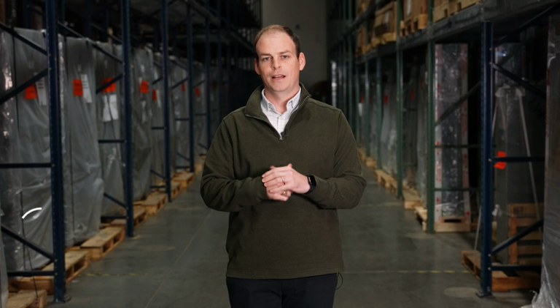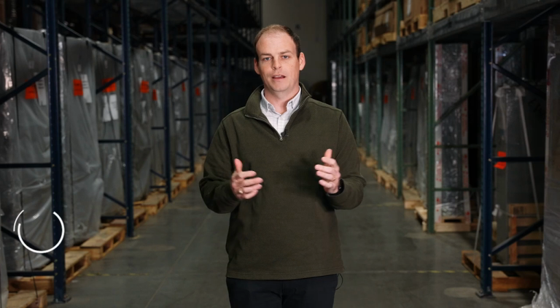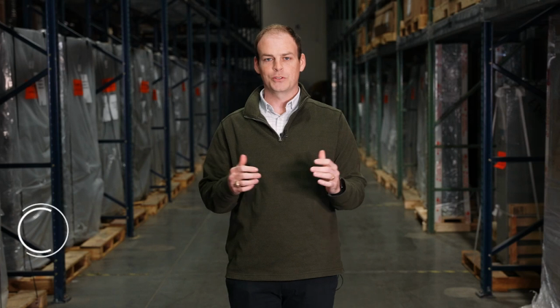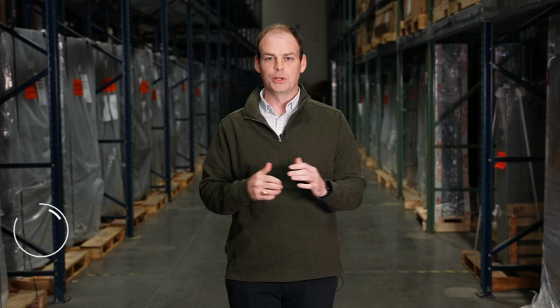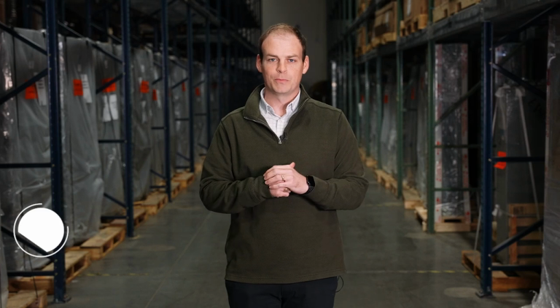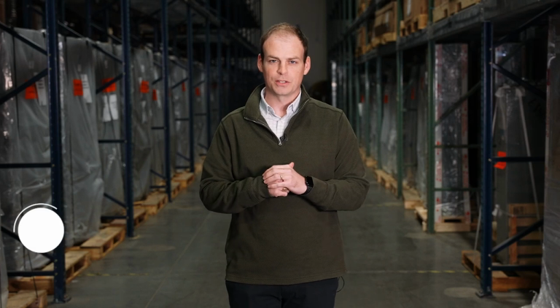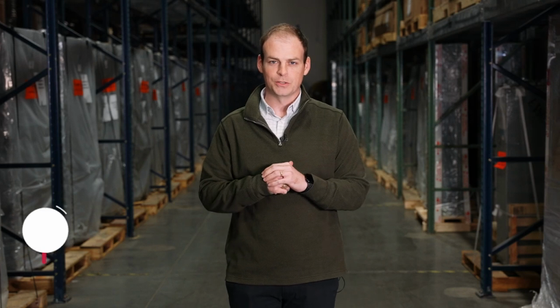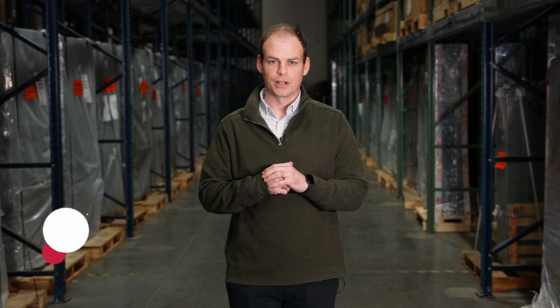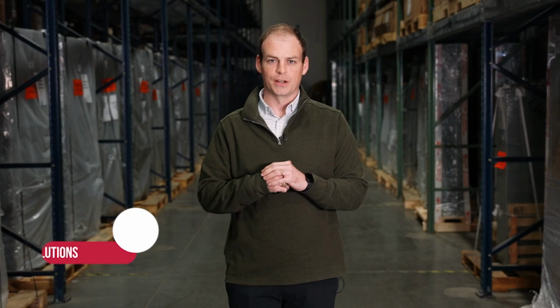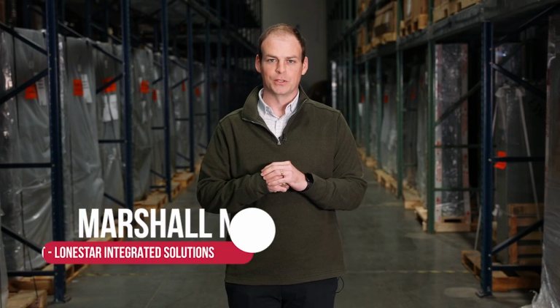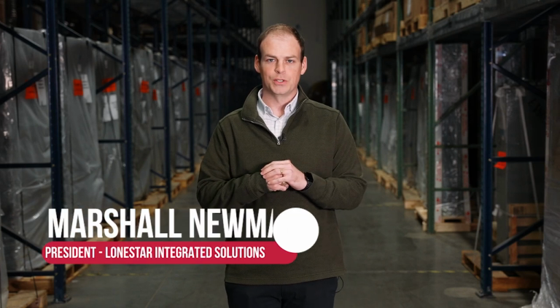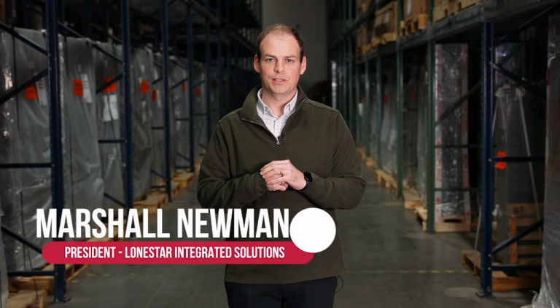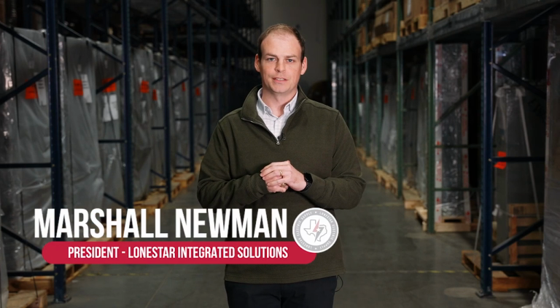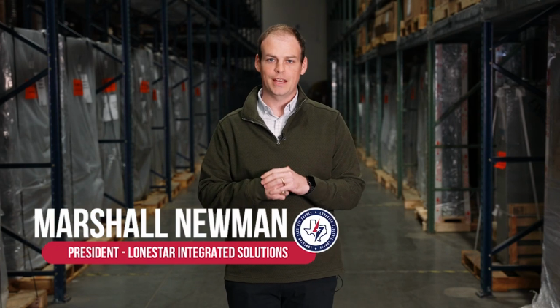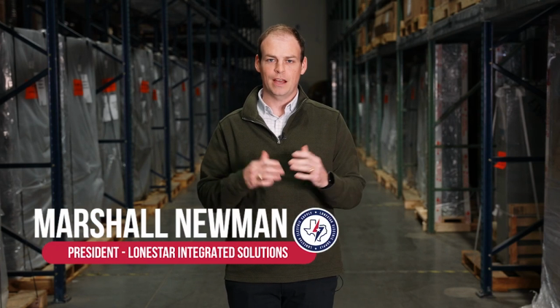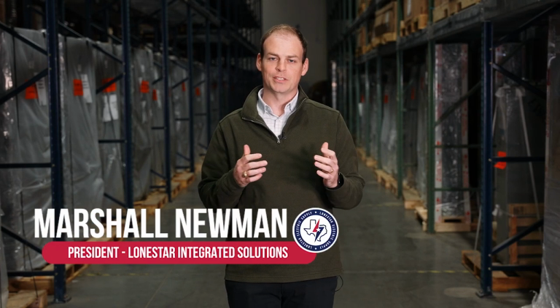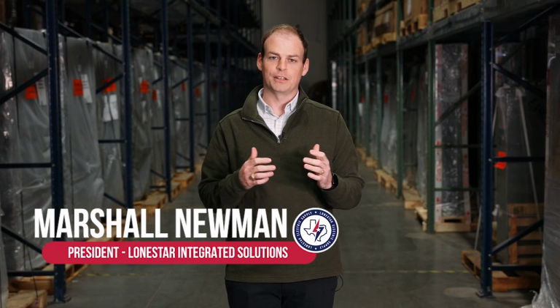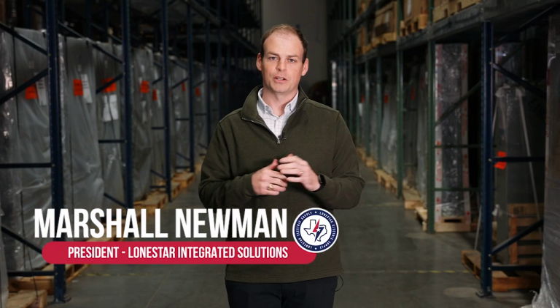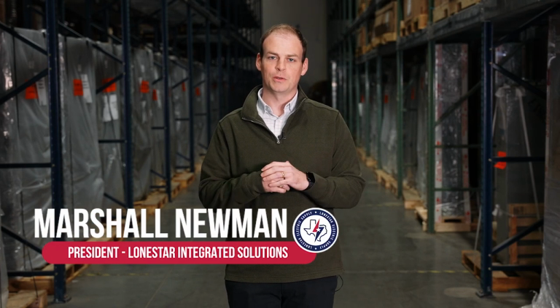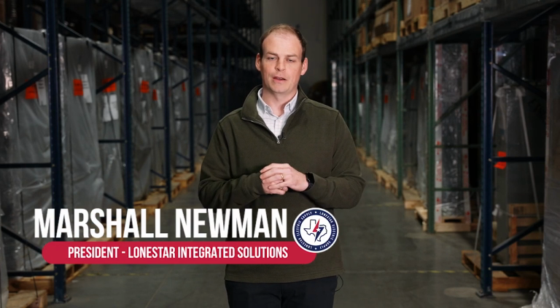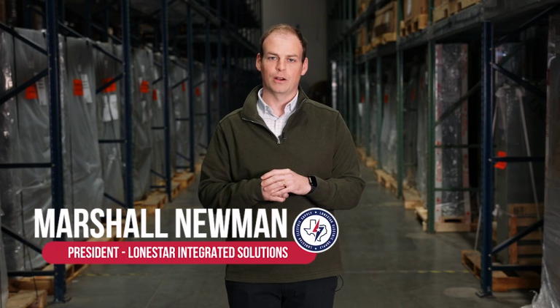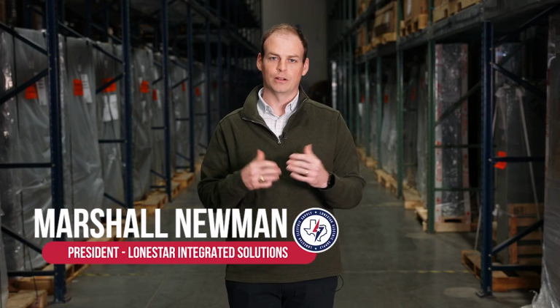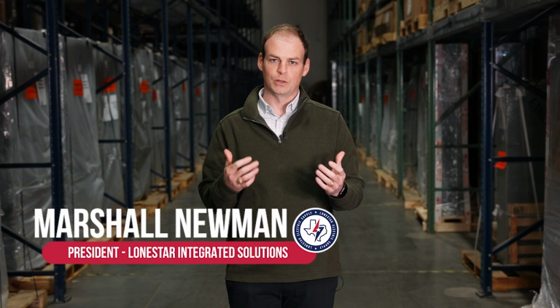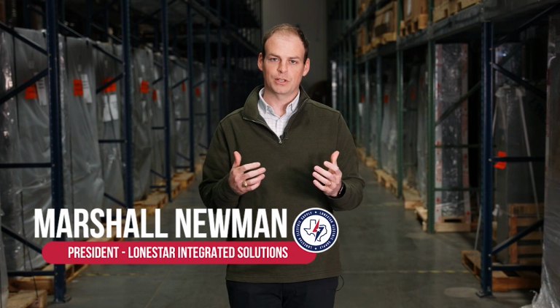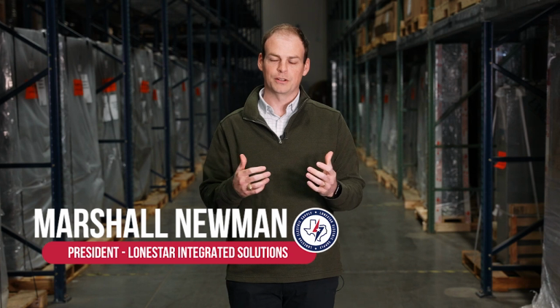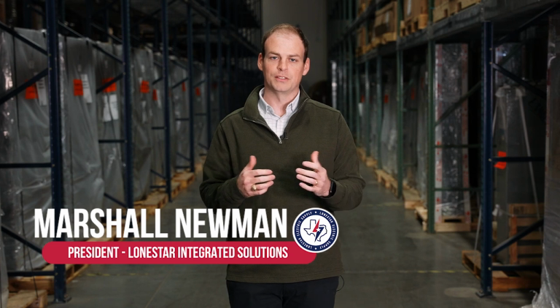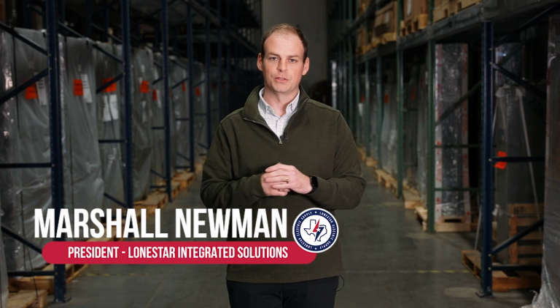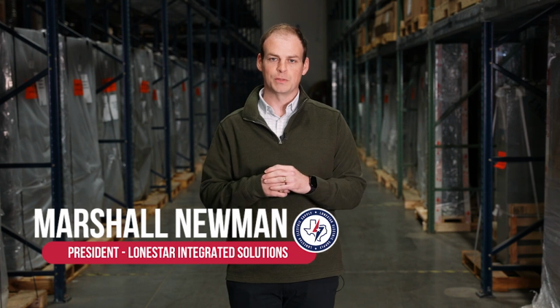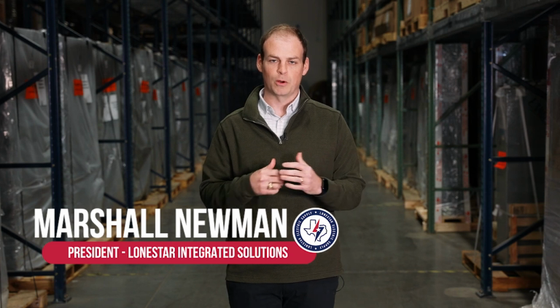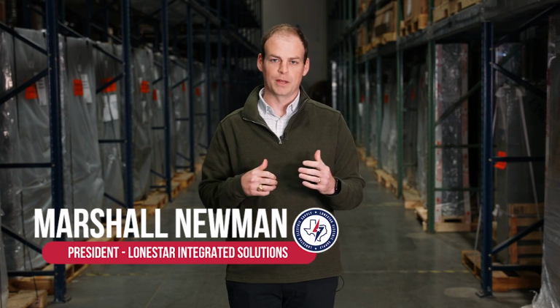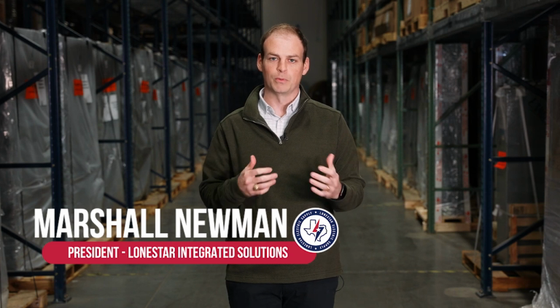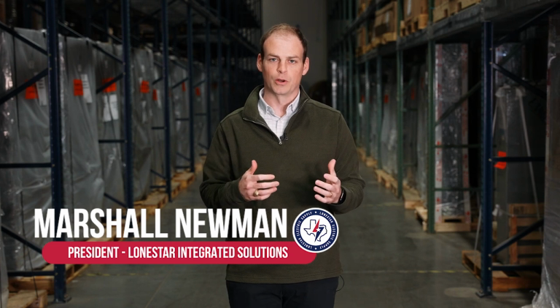Hi, I'm Marshall Newman, President of Lone Star Integrated Solutions, and today I'm excited to talk to you about our Lone Star Integrated Solutions Power Panel Program.